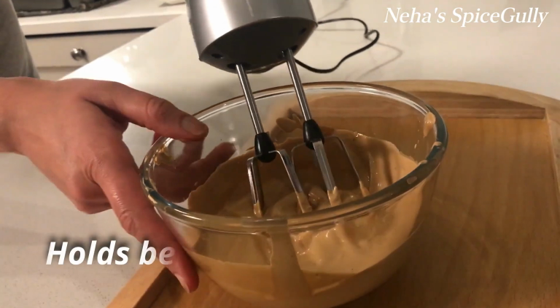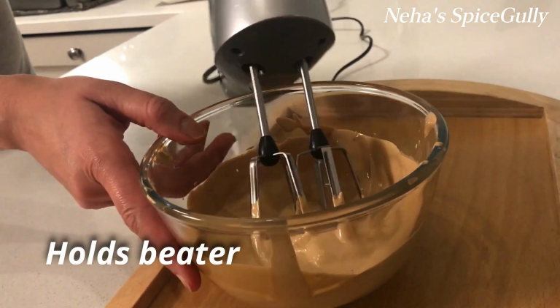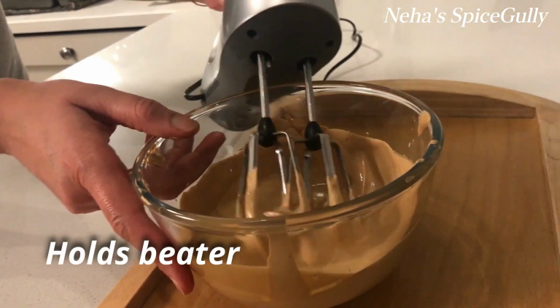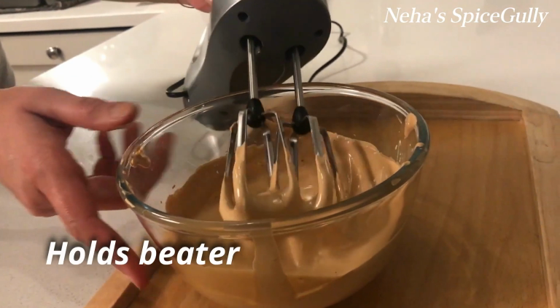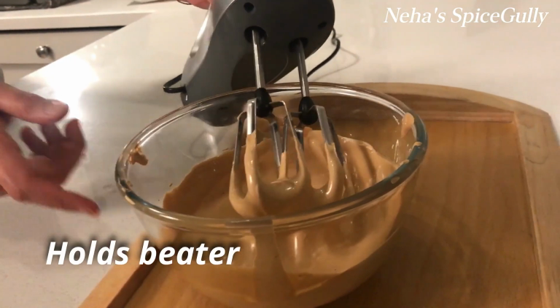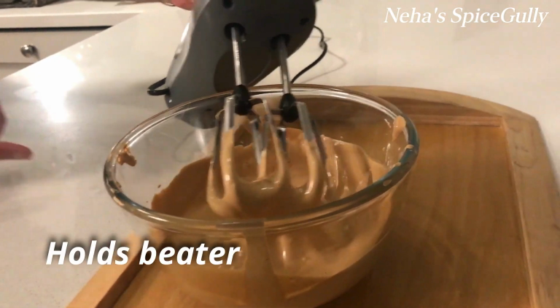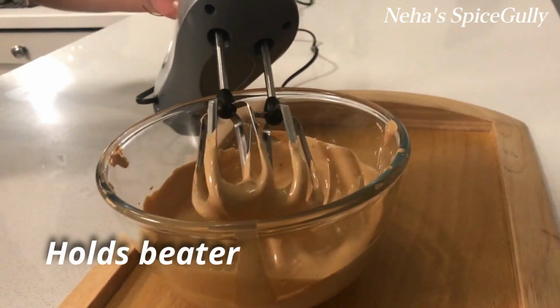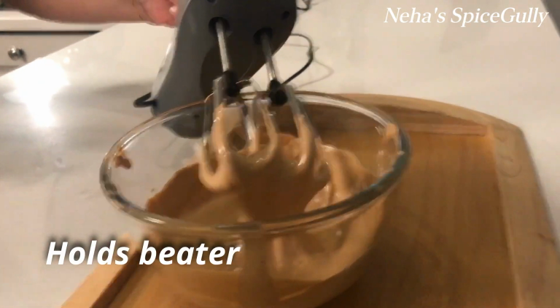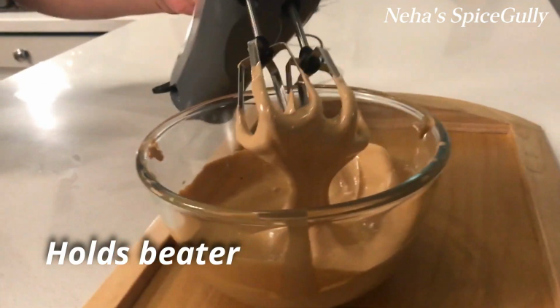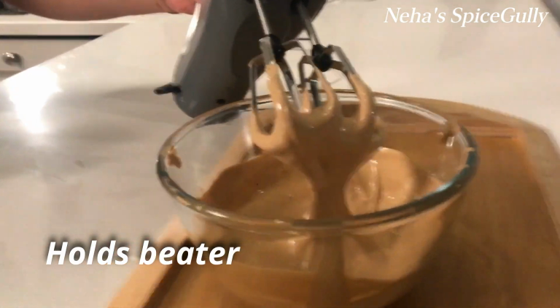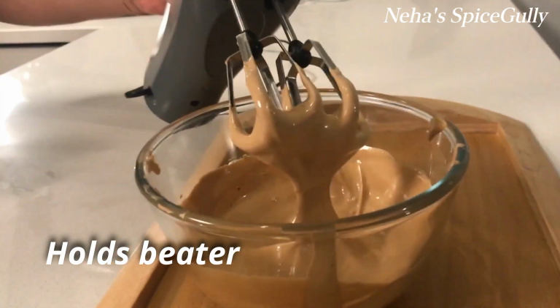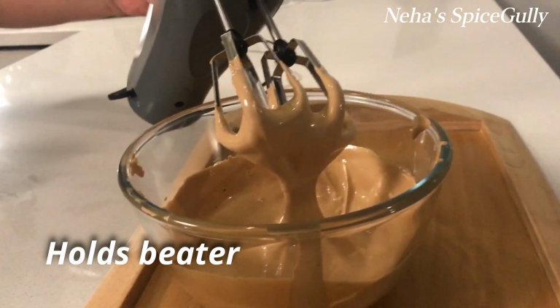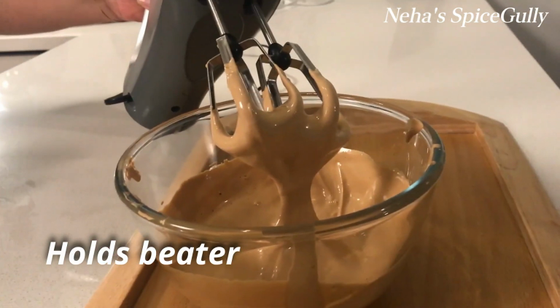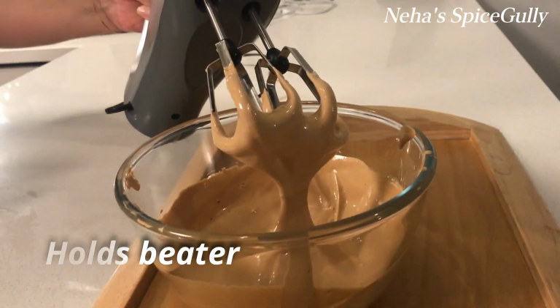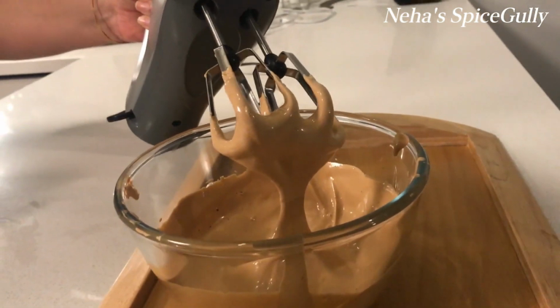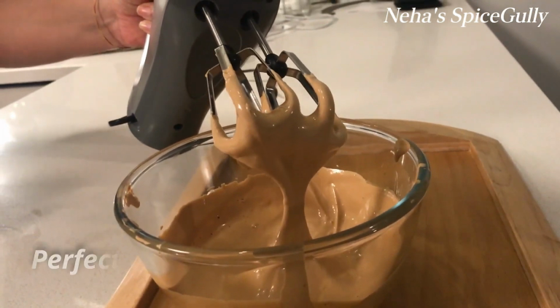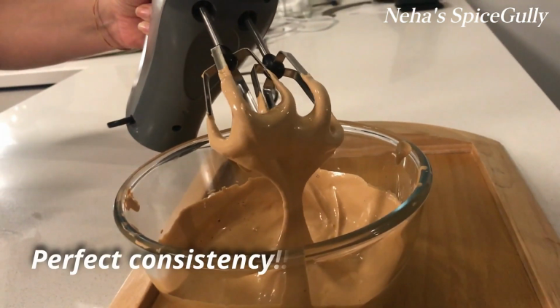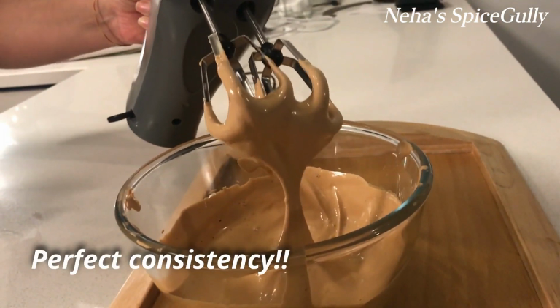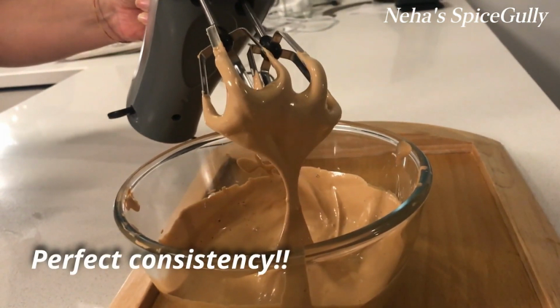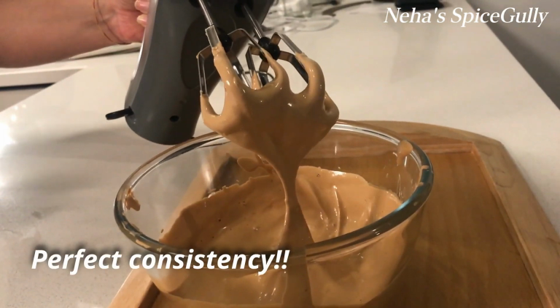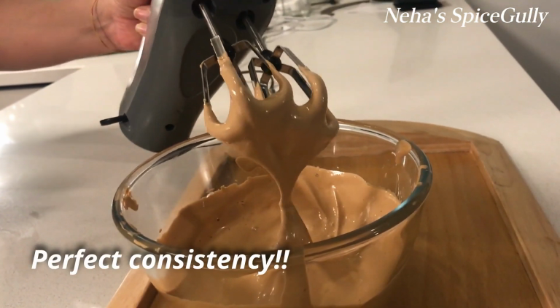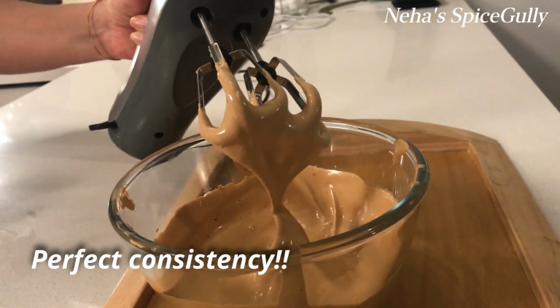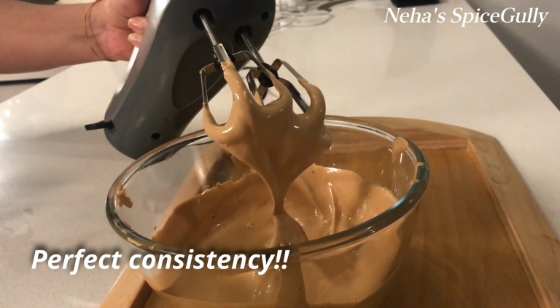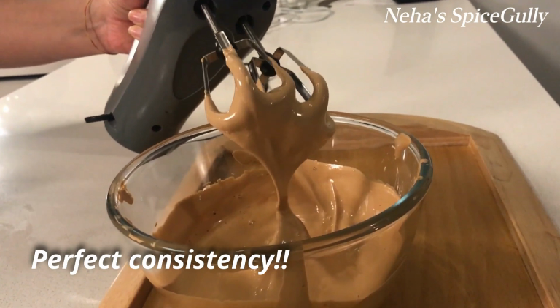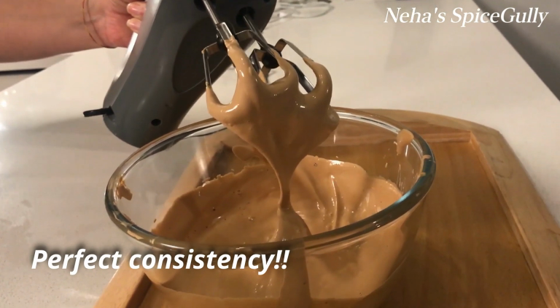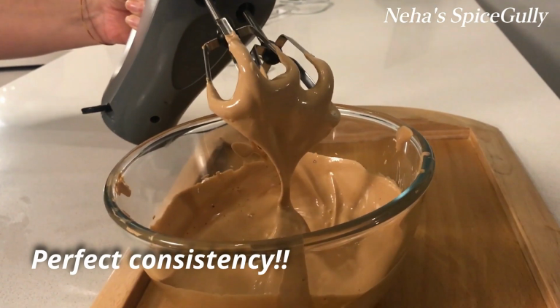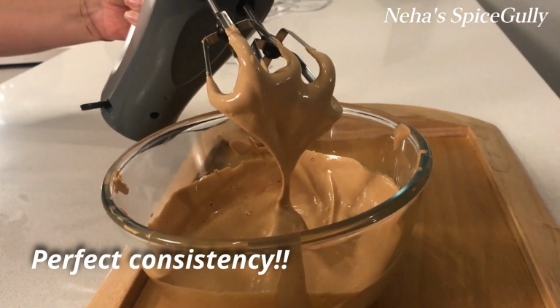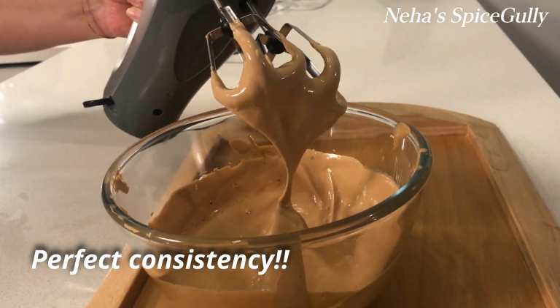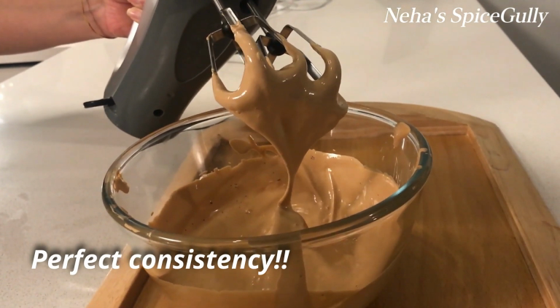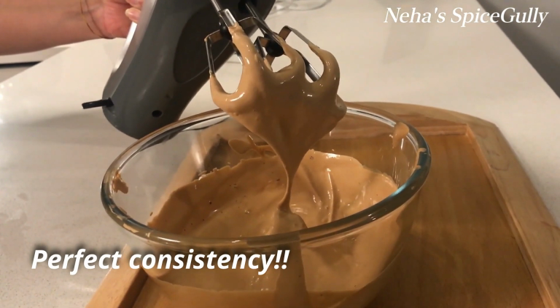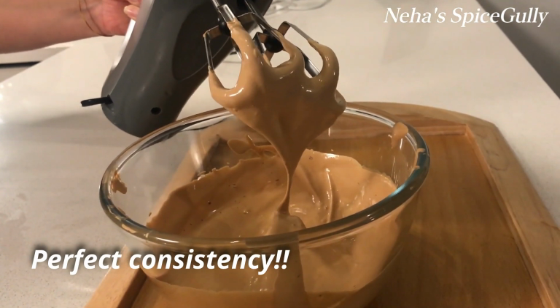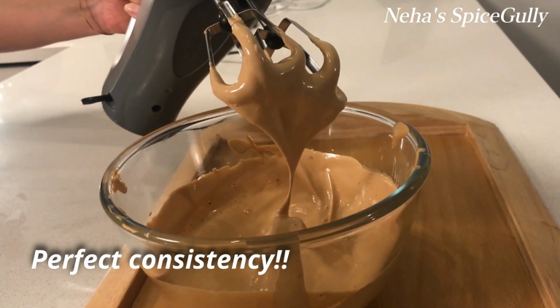Let's see how the coffee holds with the machine. We need the right consistency. Our coffee is whipped. Let's serve it.